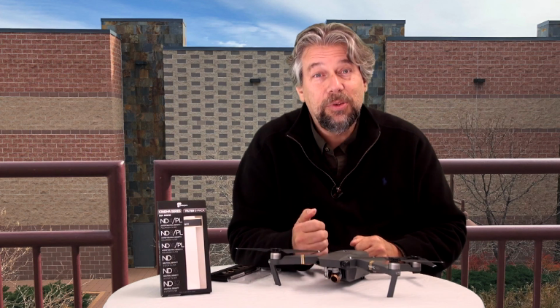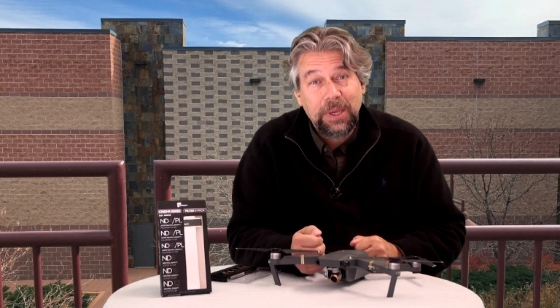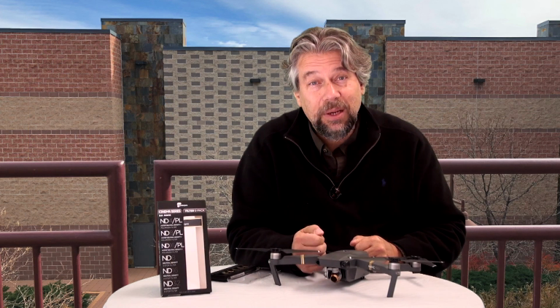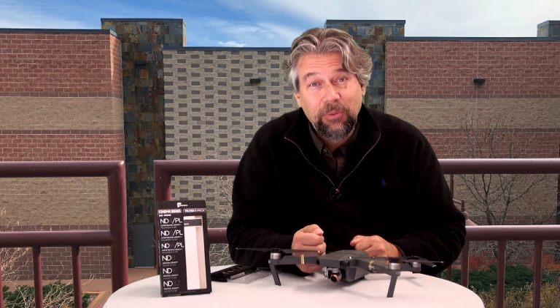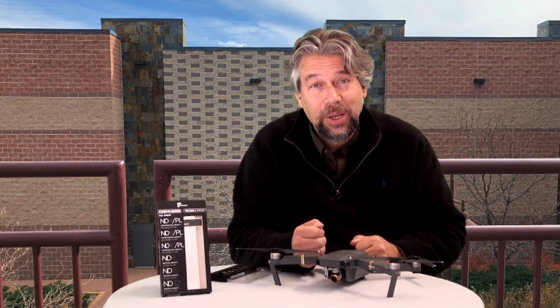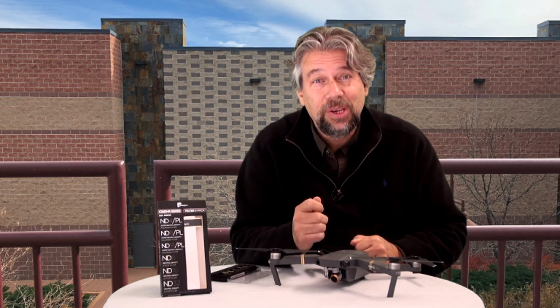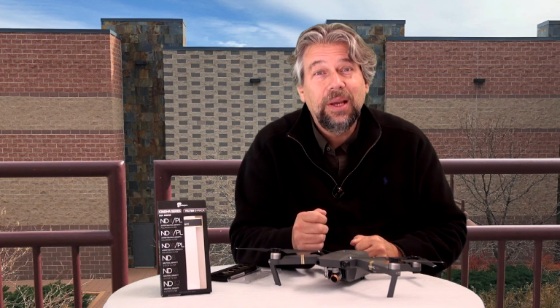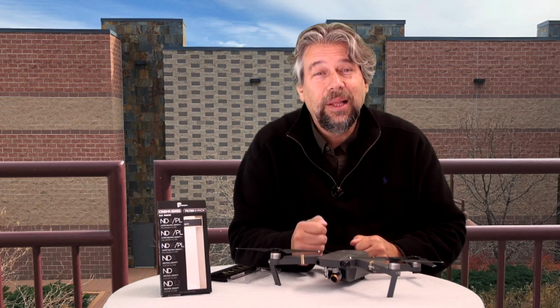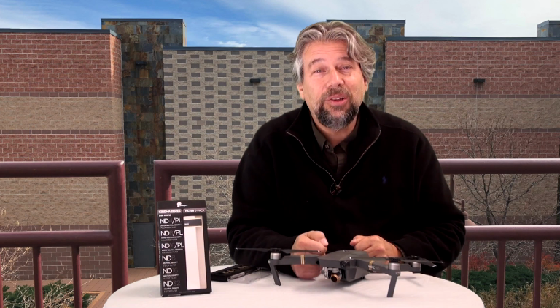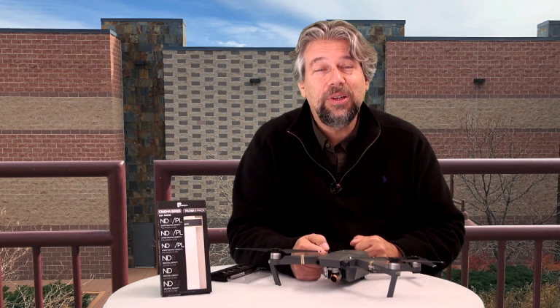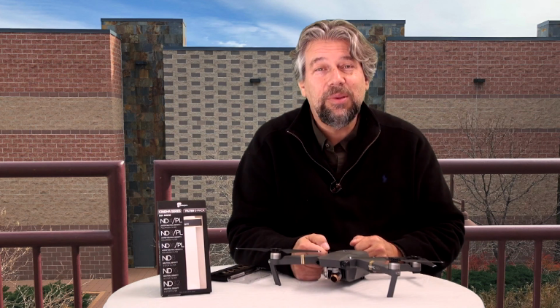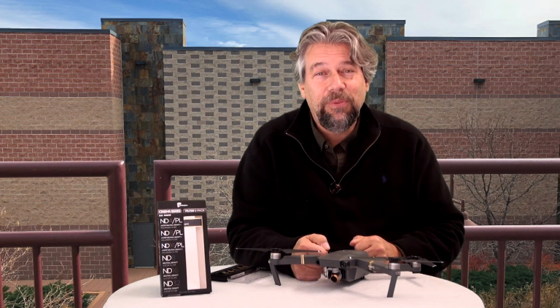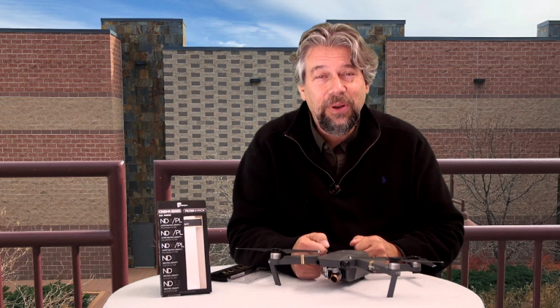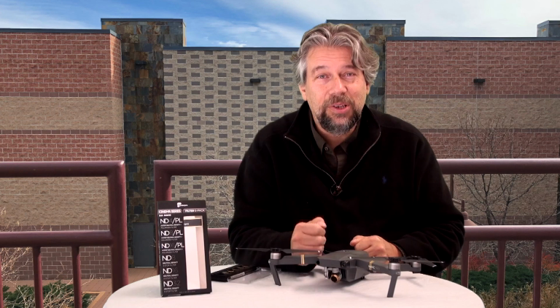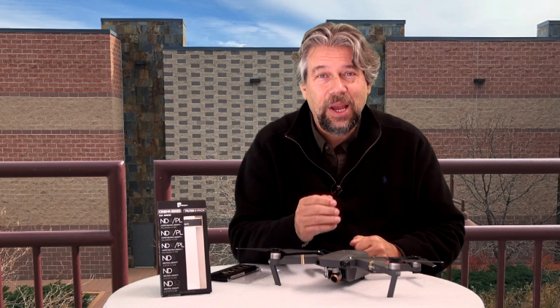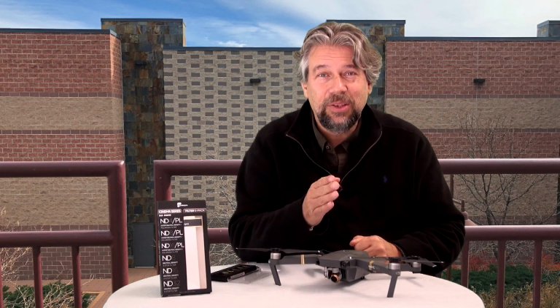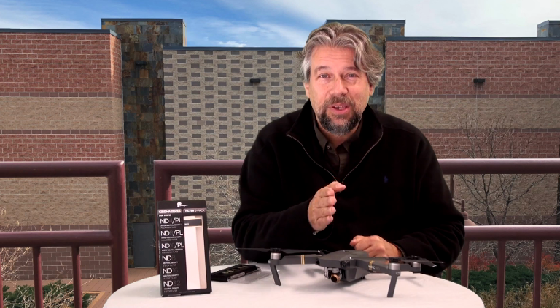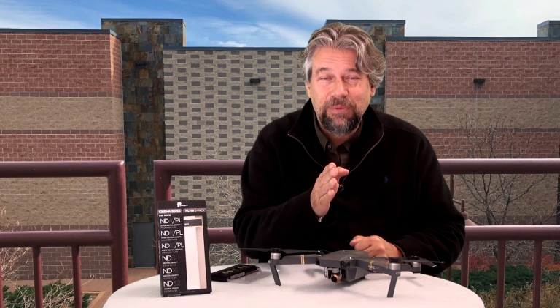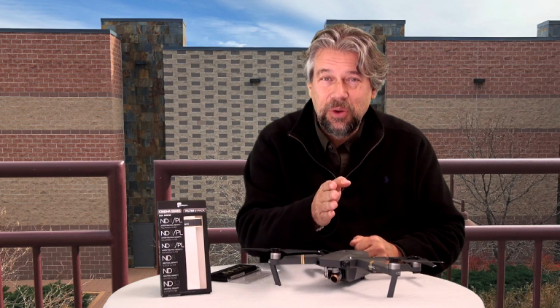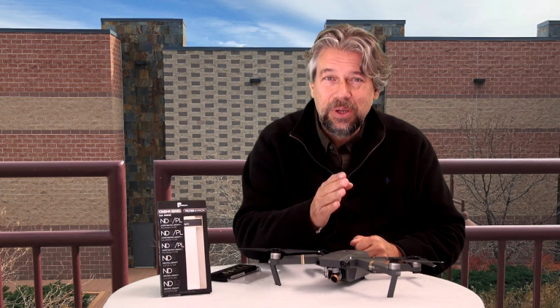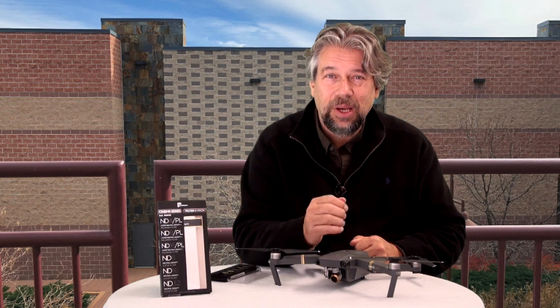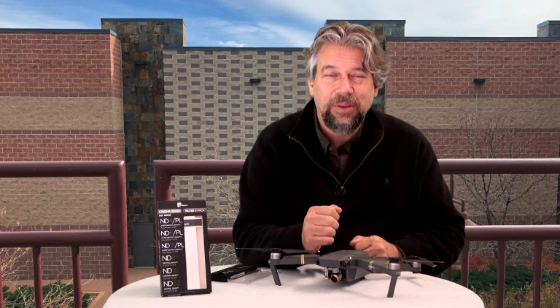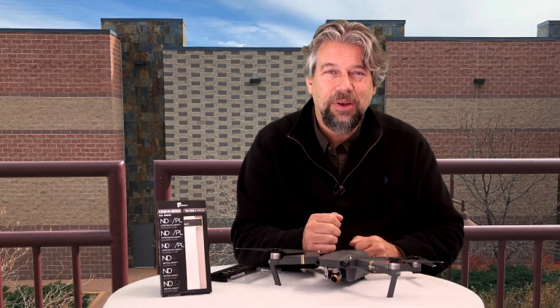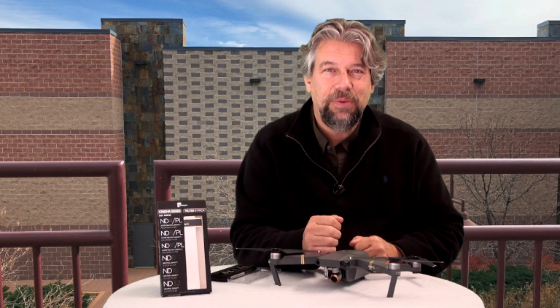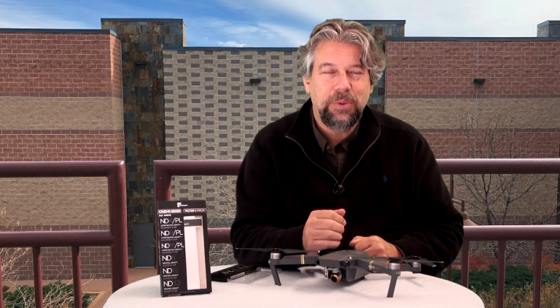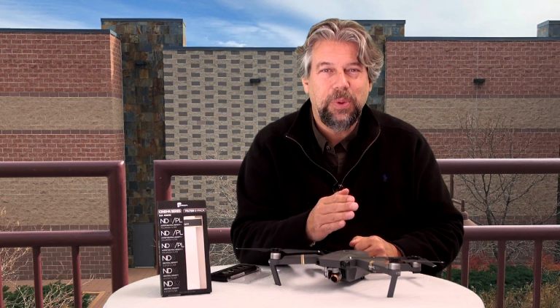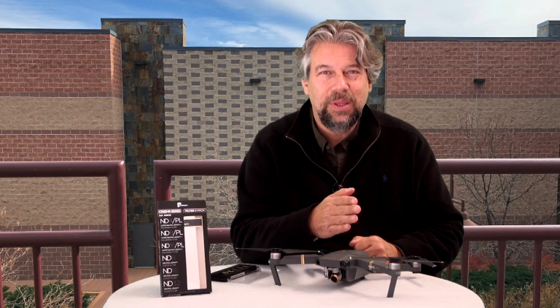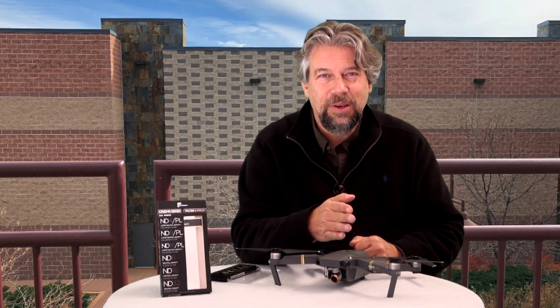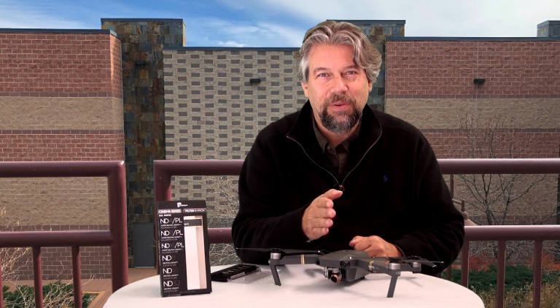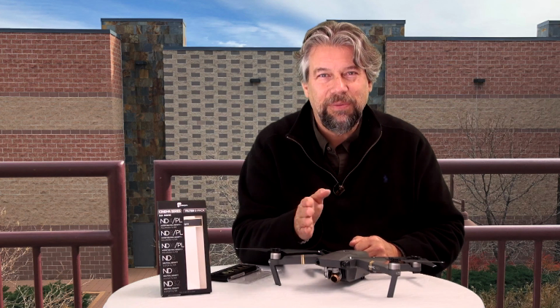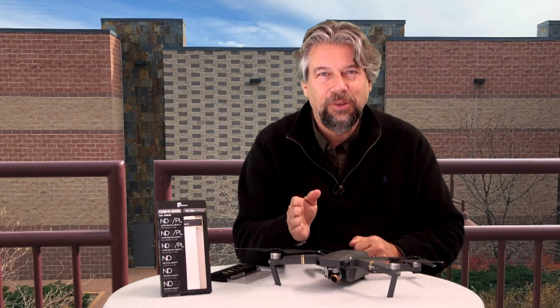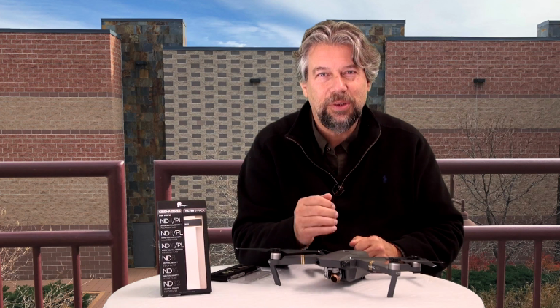Speaking of which, let's look at some footage and see if you can tell the difference between the different filters.